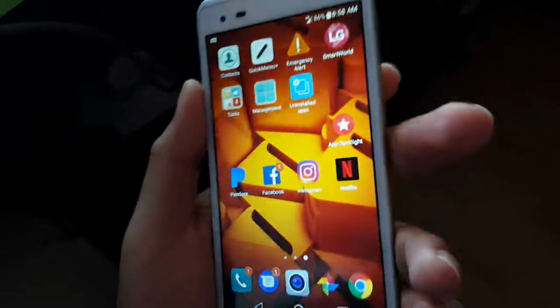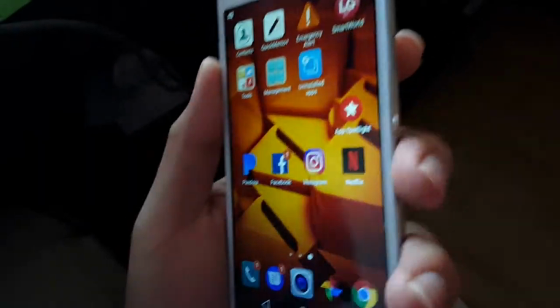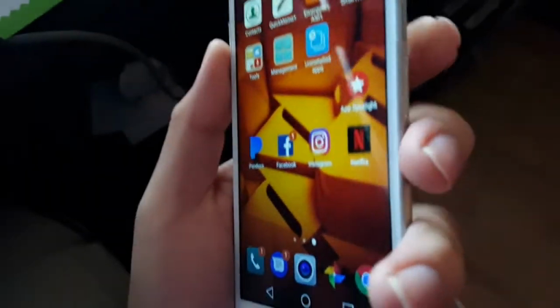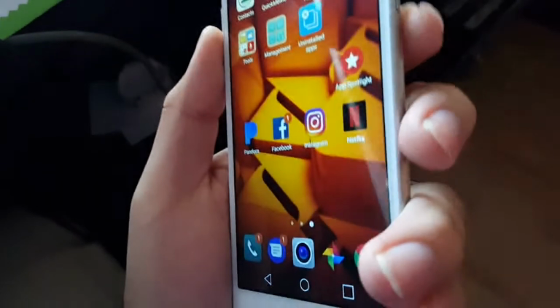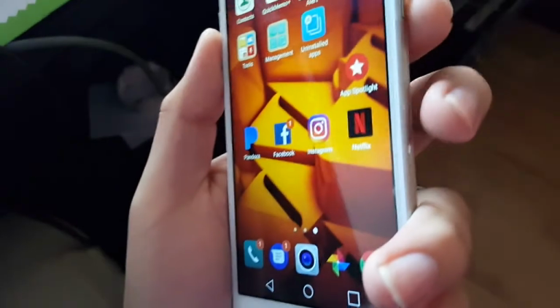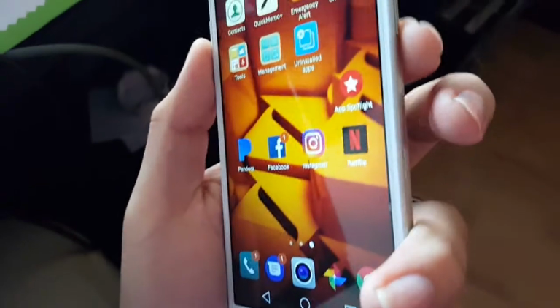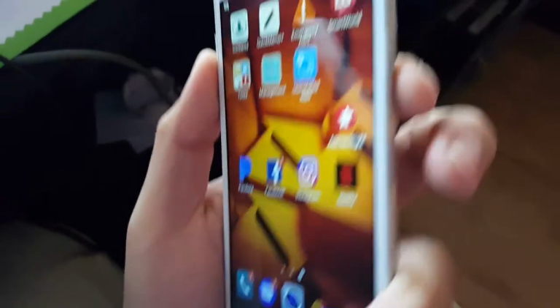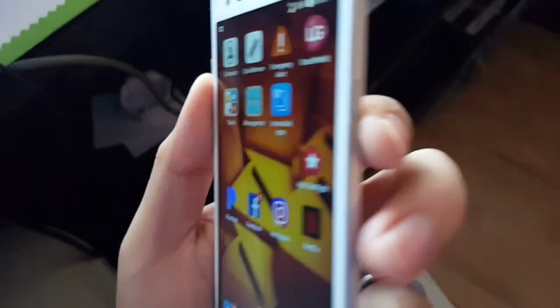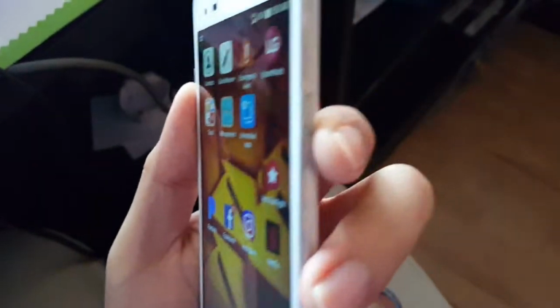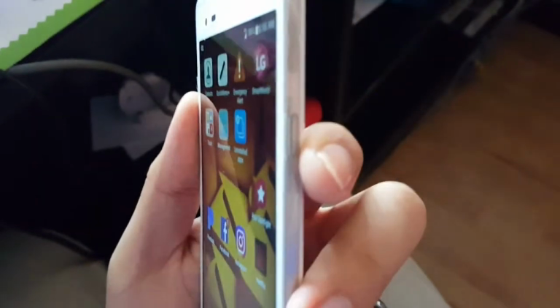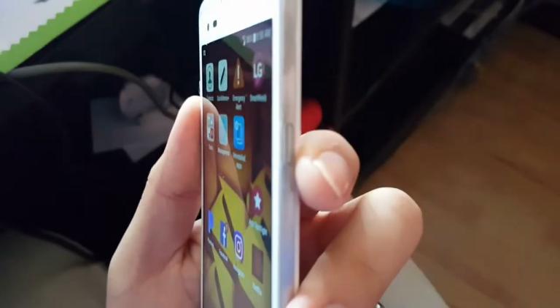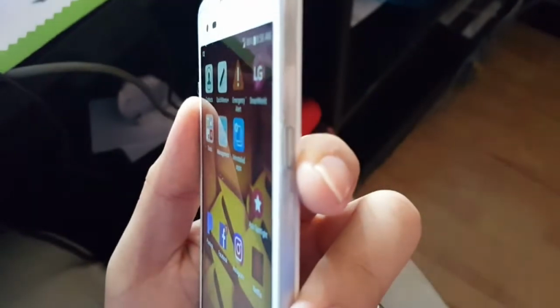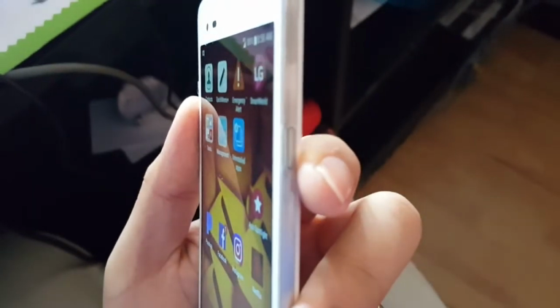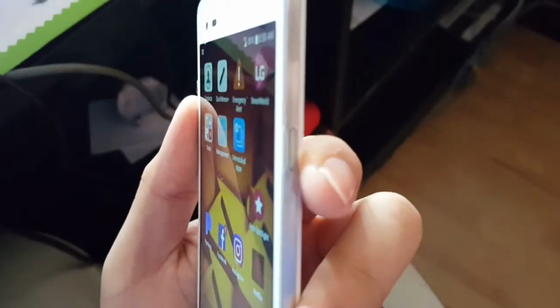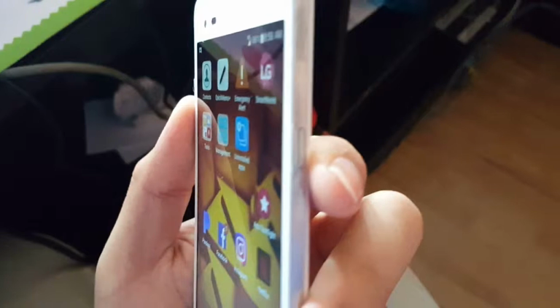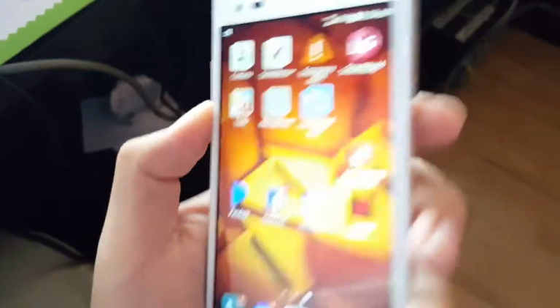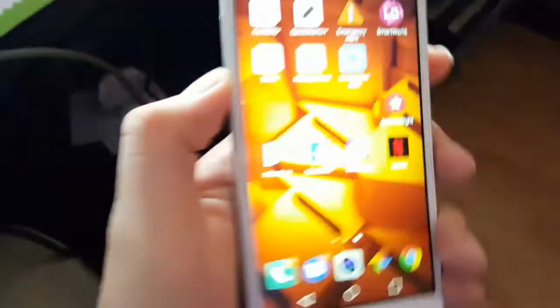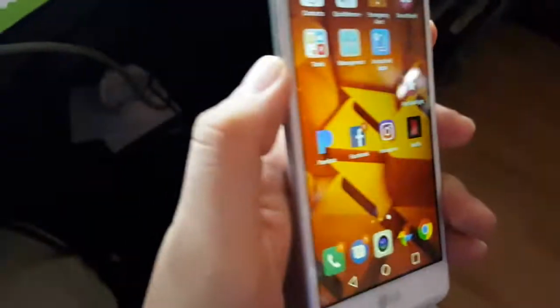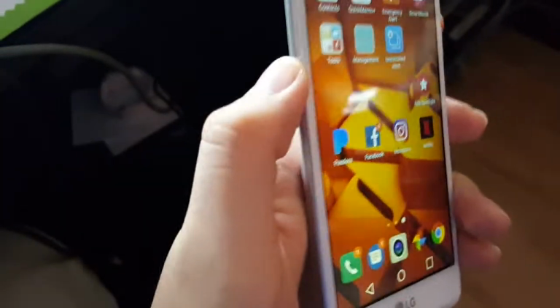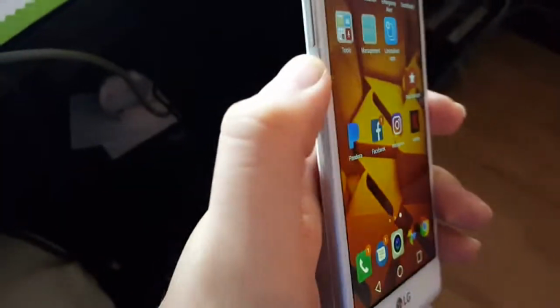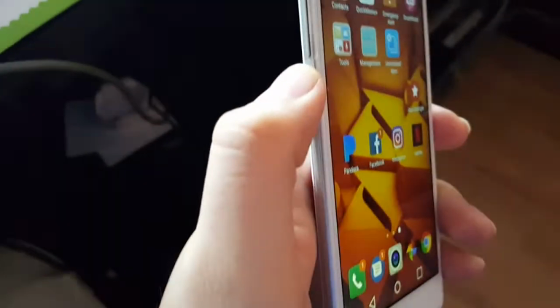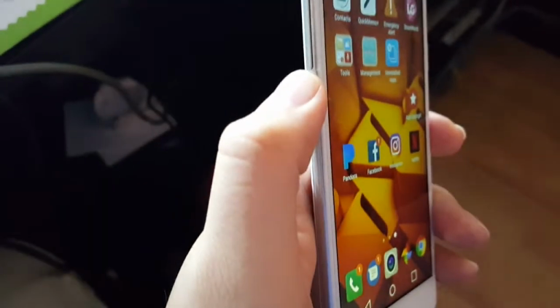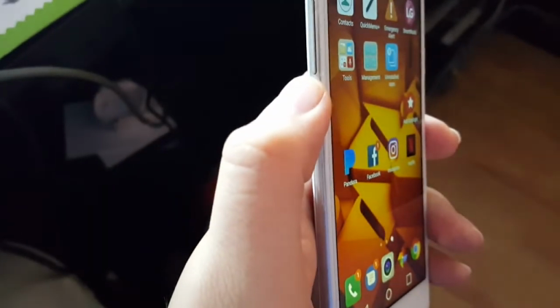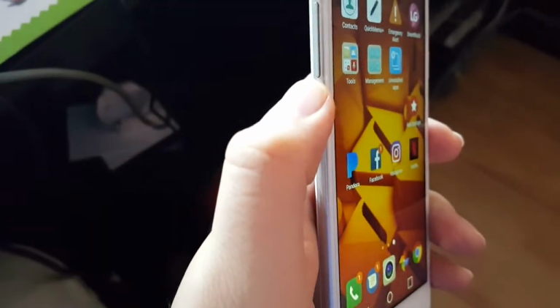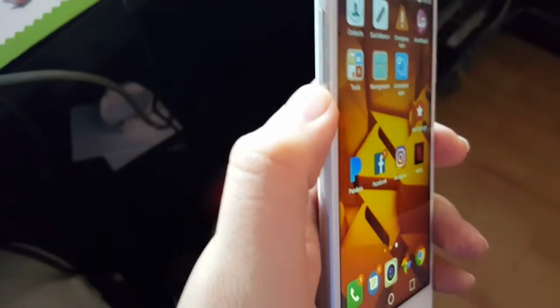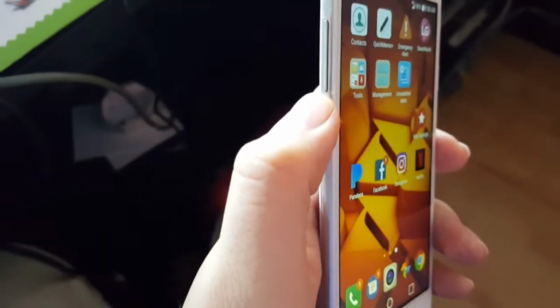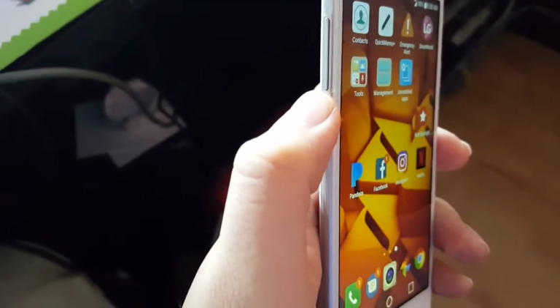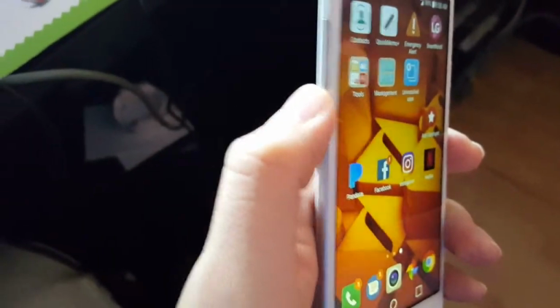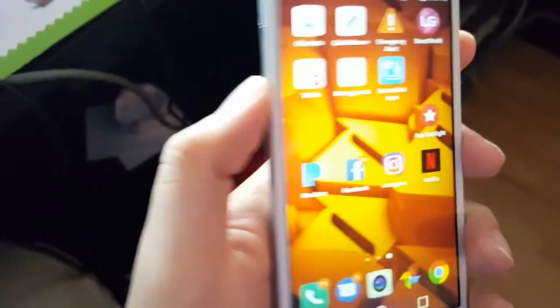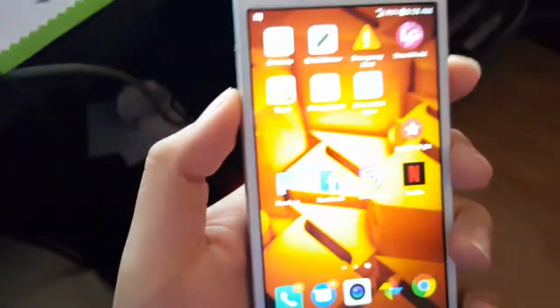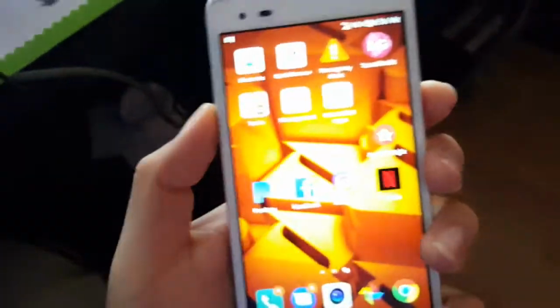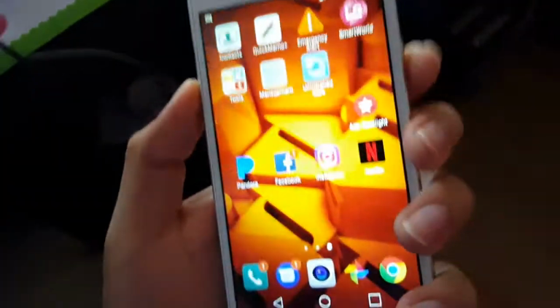All you have to do is hold down the power button on the right side and the volume down at the same time on the left side.